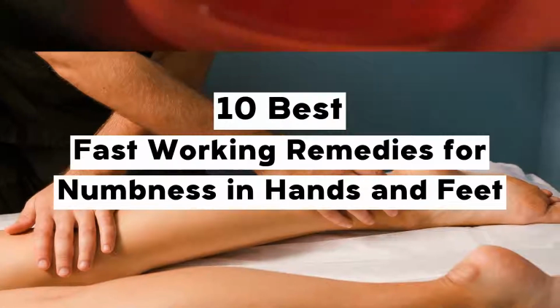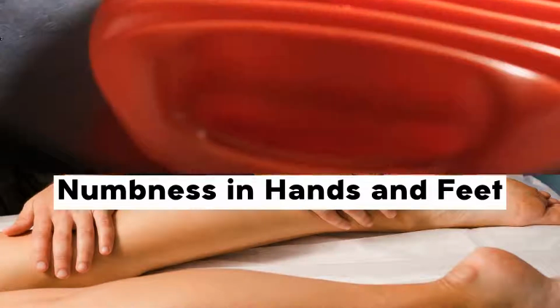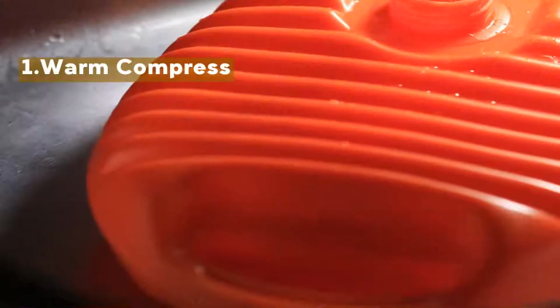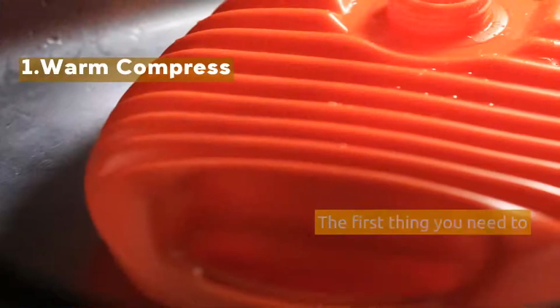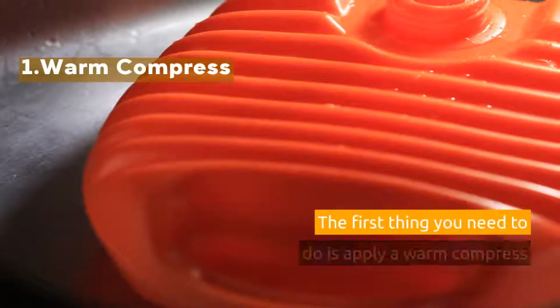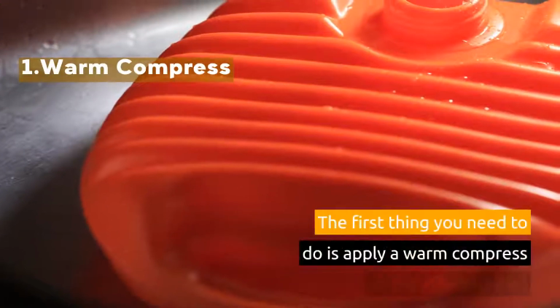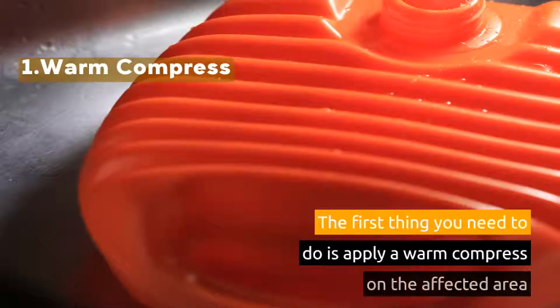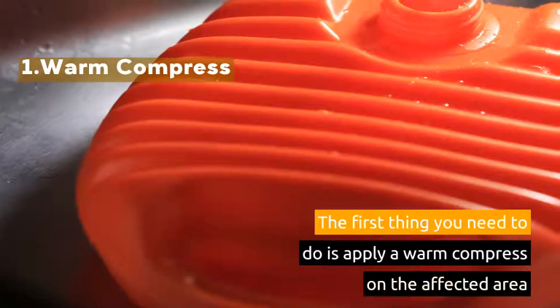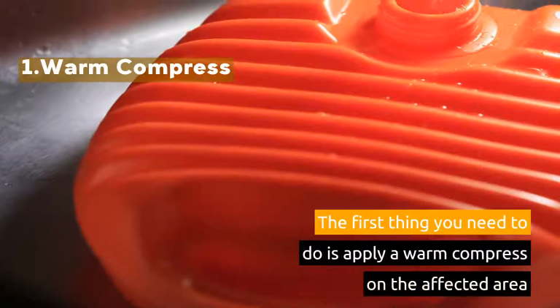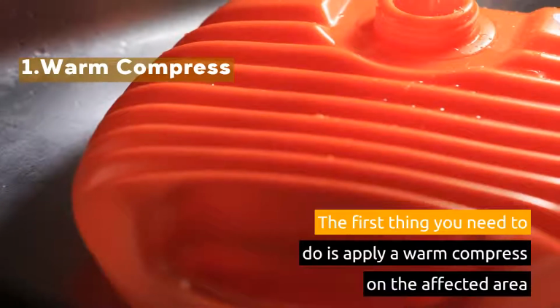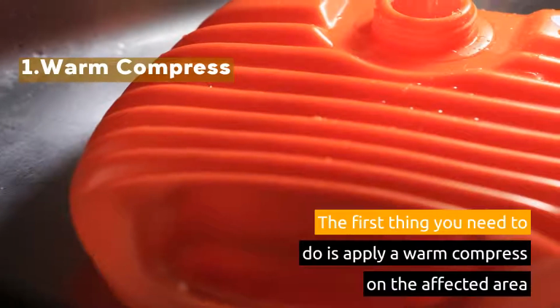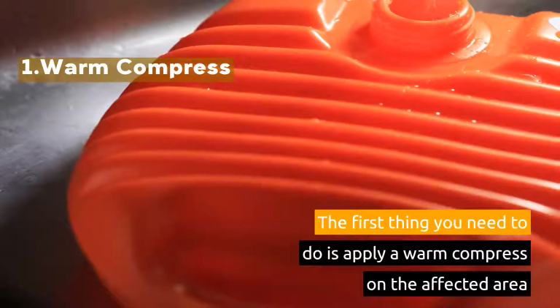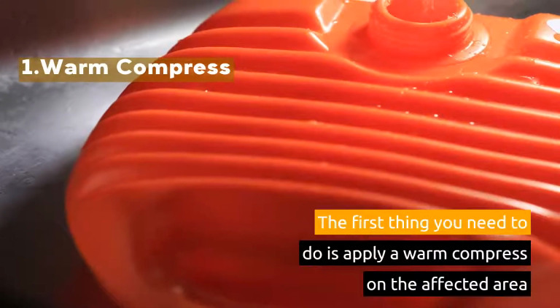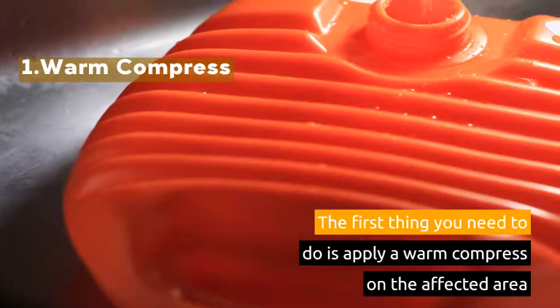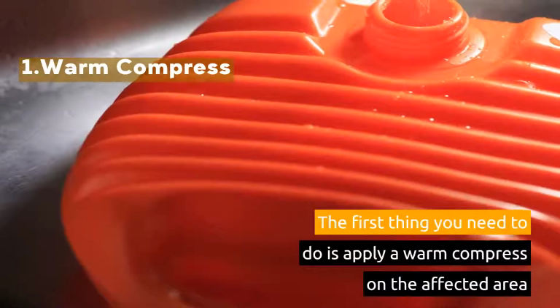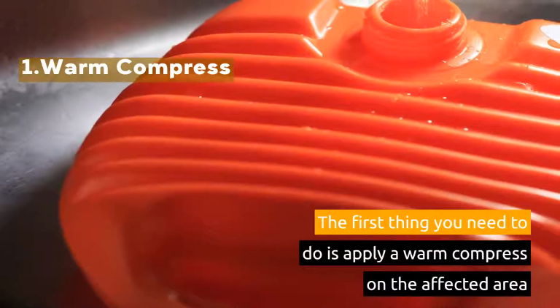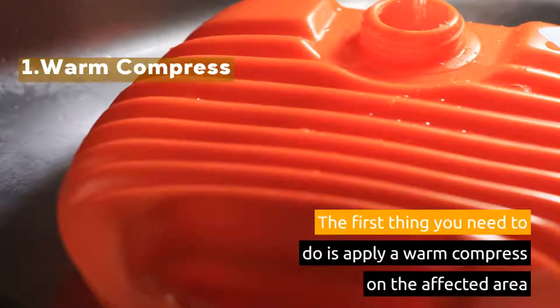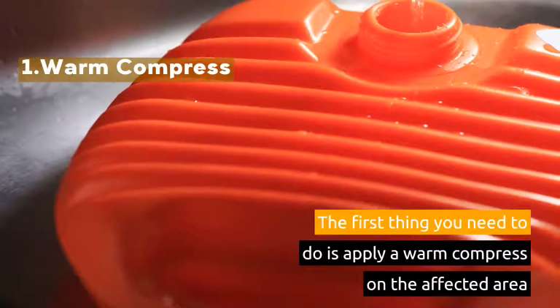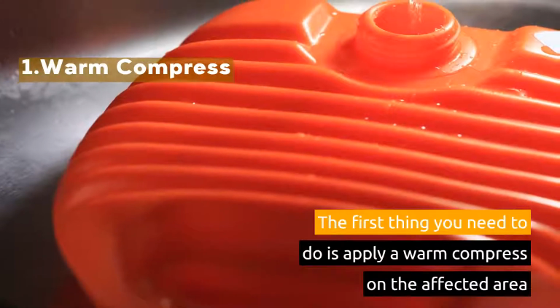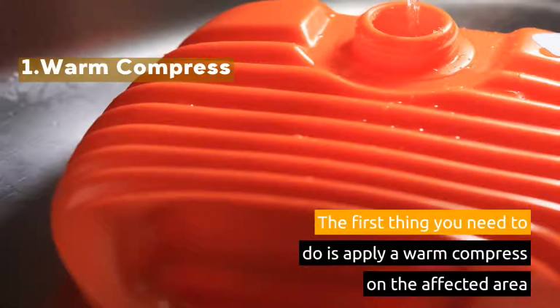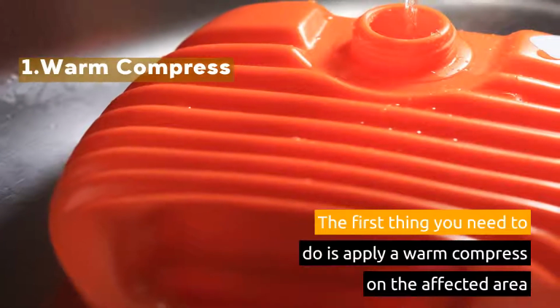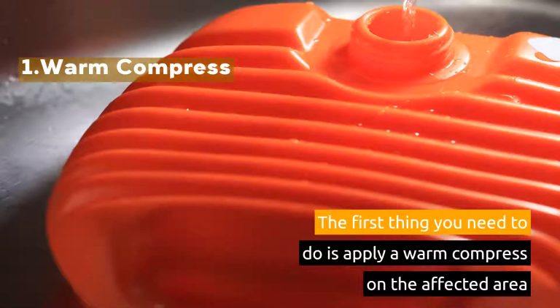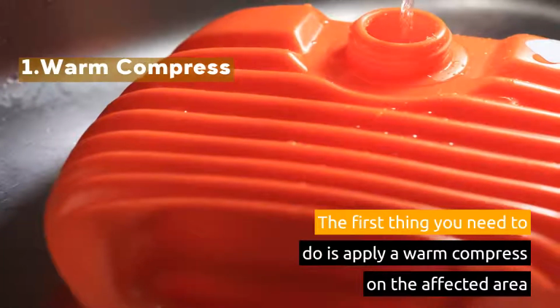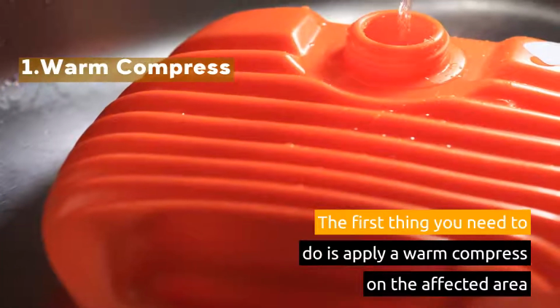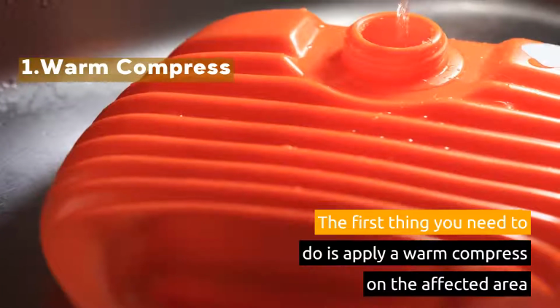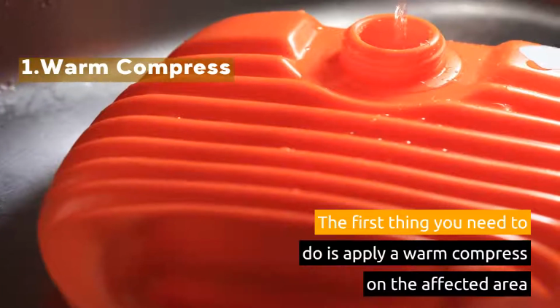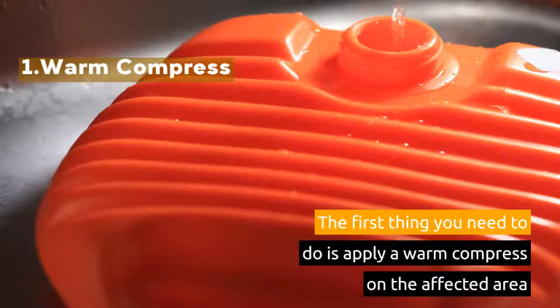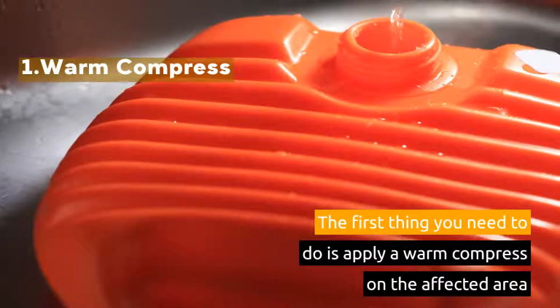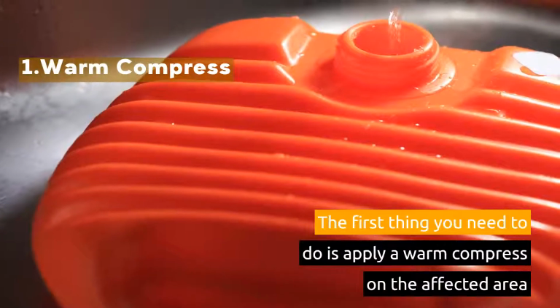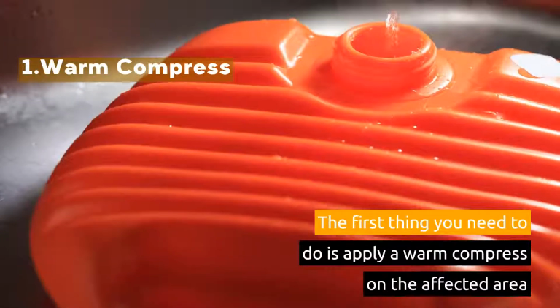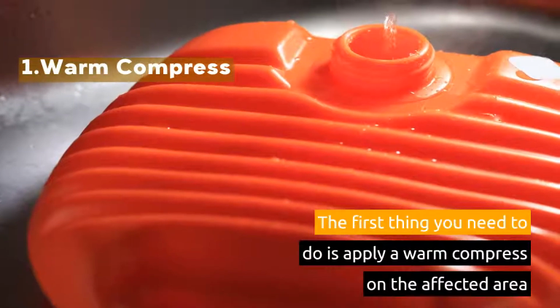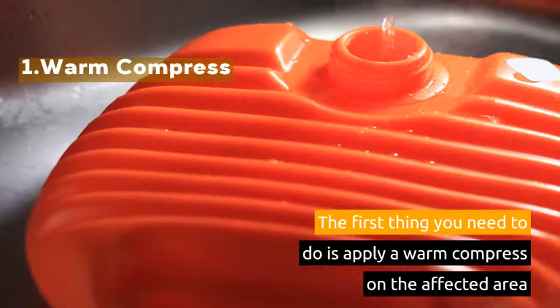1. Warm Compress. The first thing you need to do is apply a warm compress on the affected area.